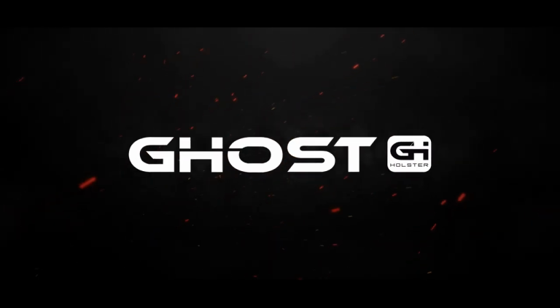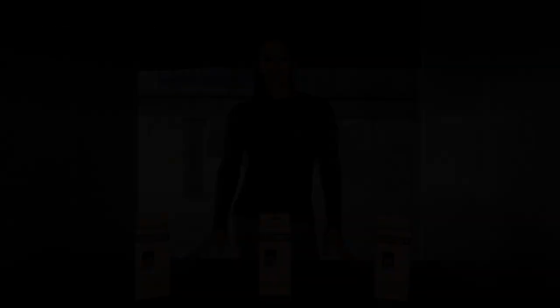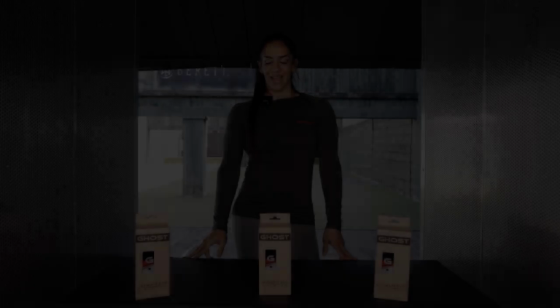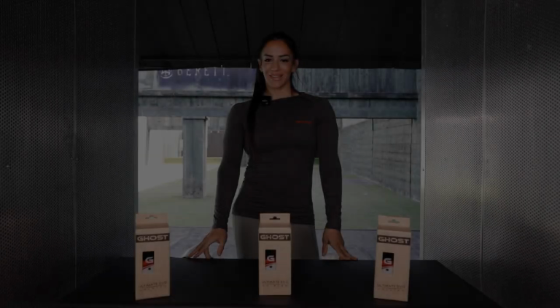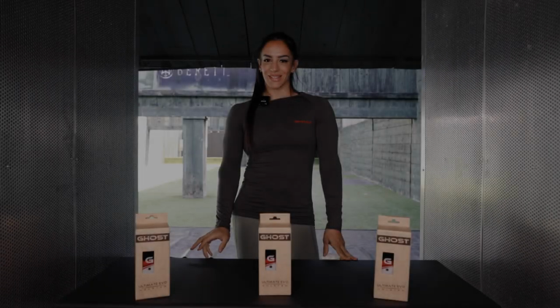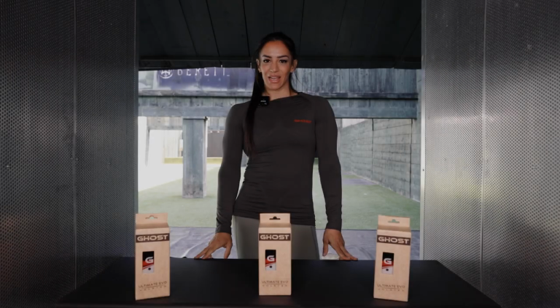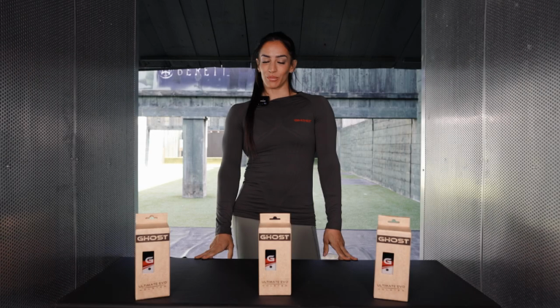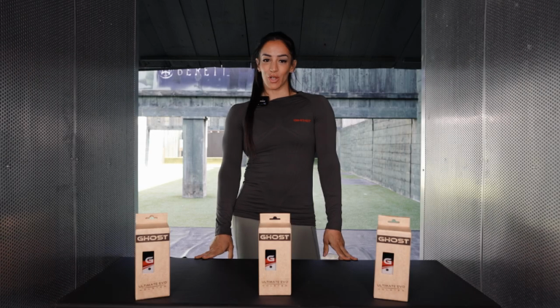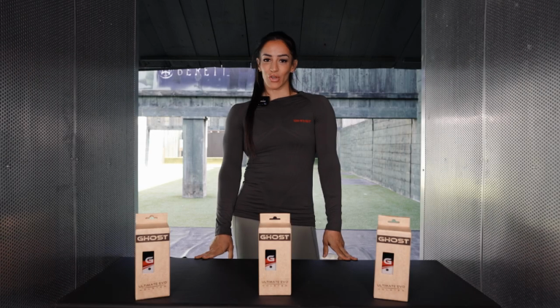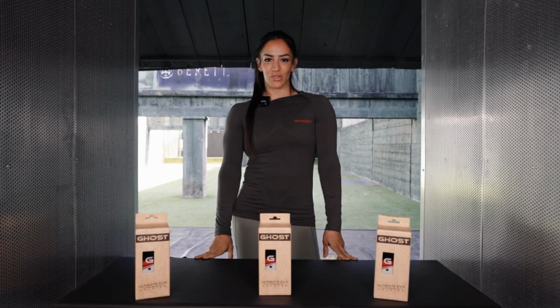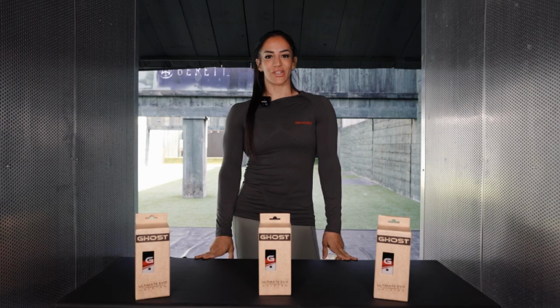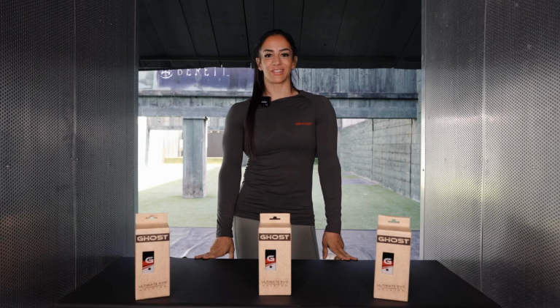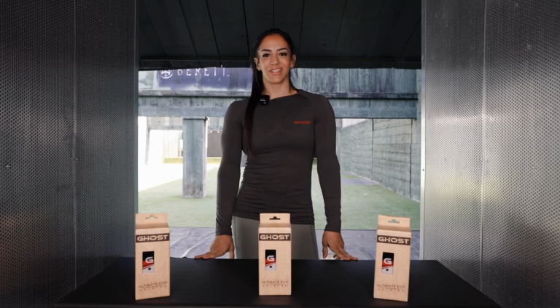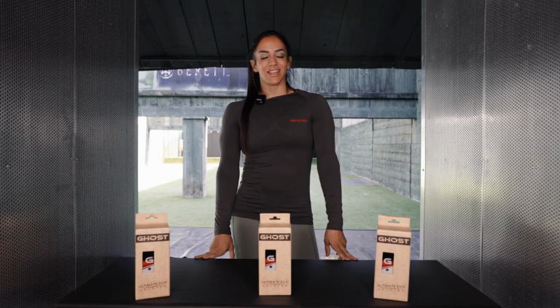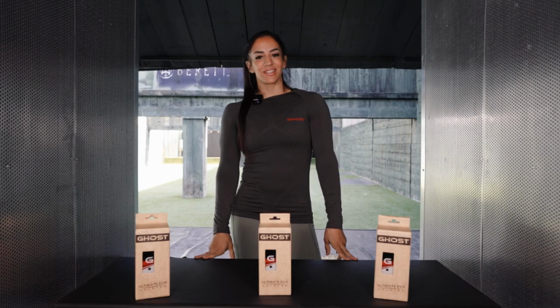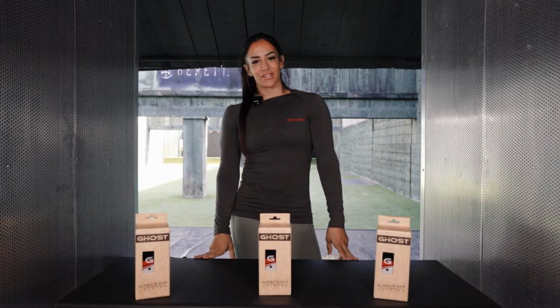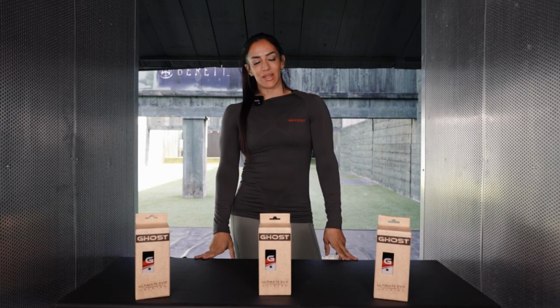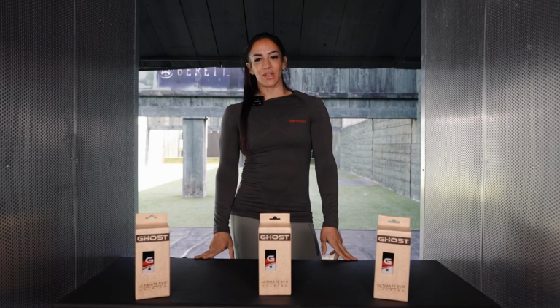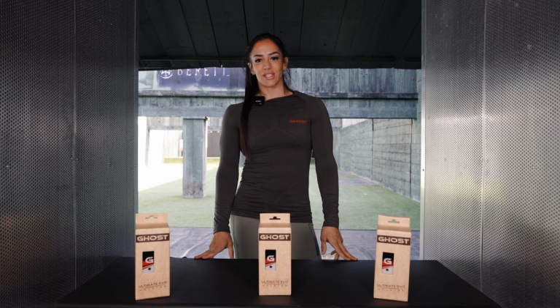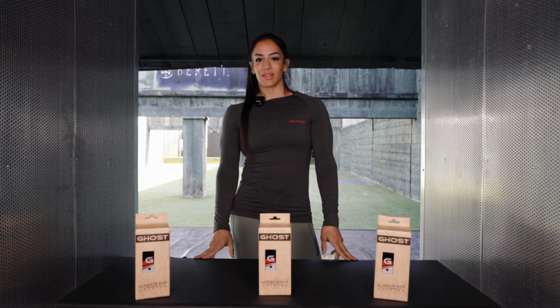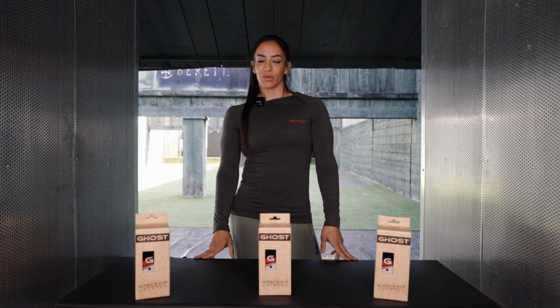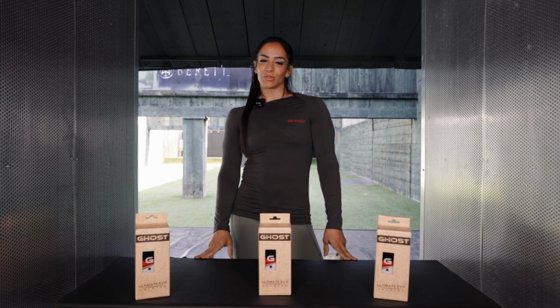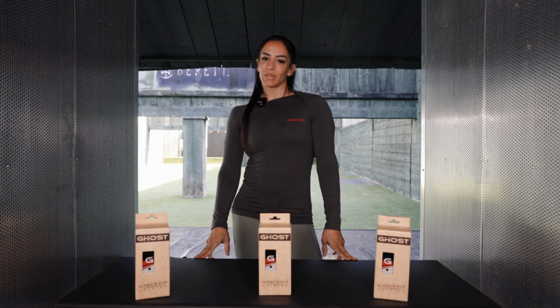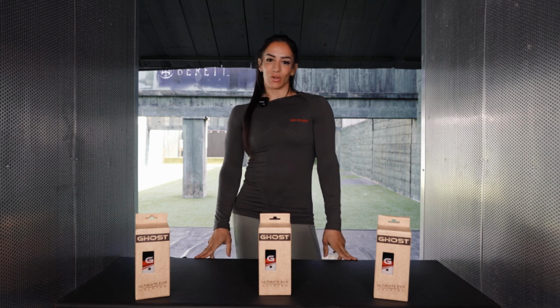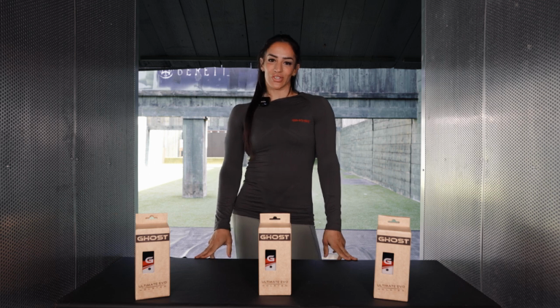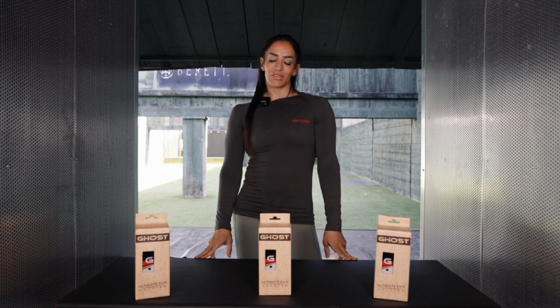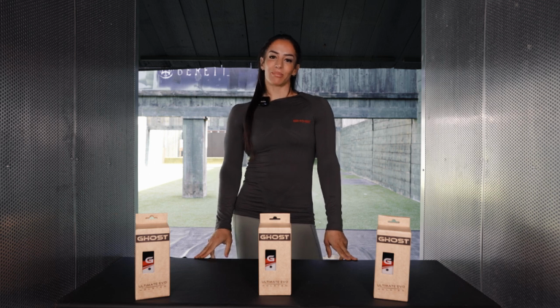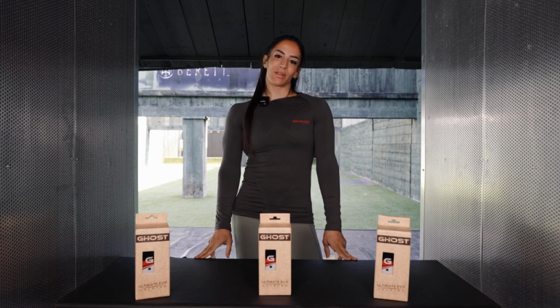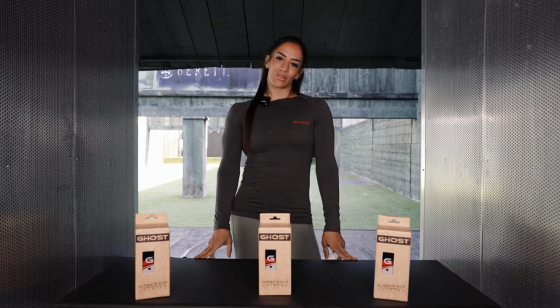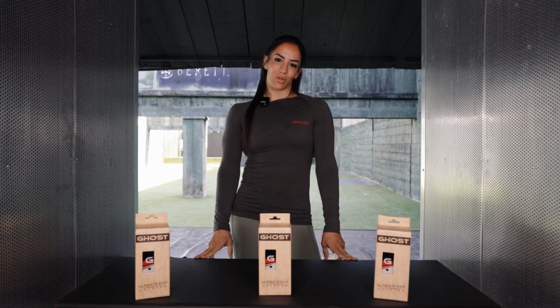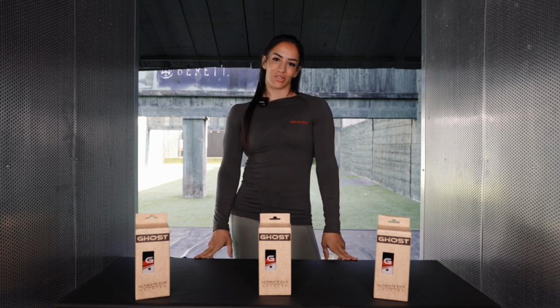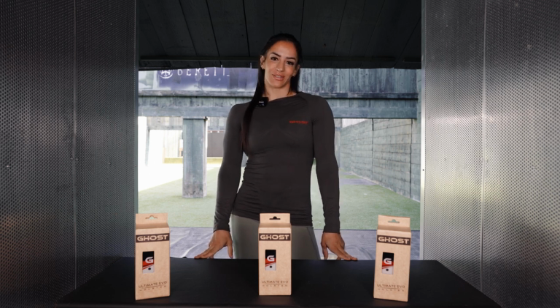Hi, this is Stella from Ghost Holster. Today we're going to see the ultimate holster by Ghost Holster.